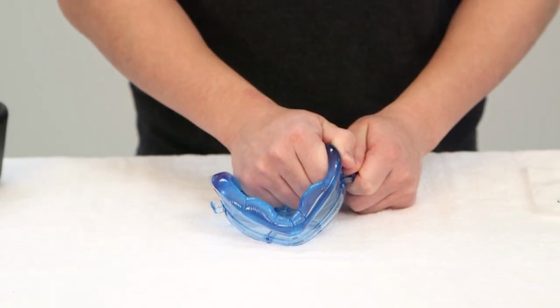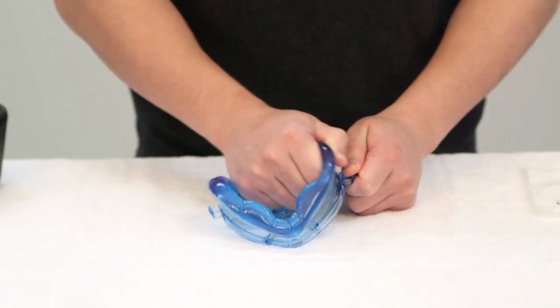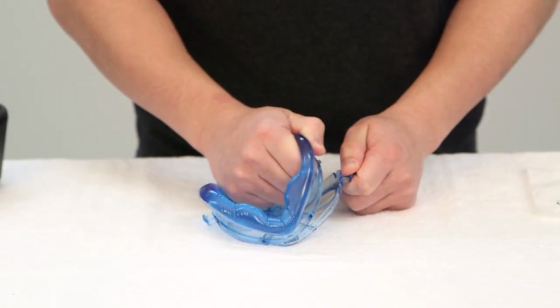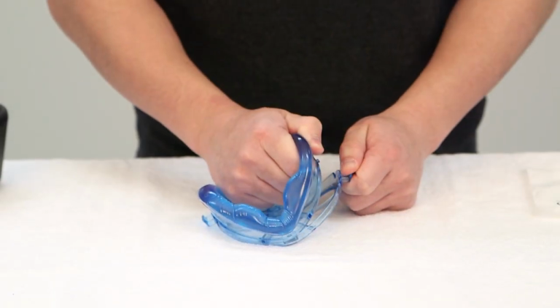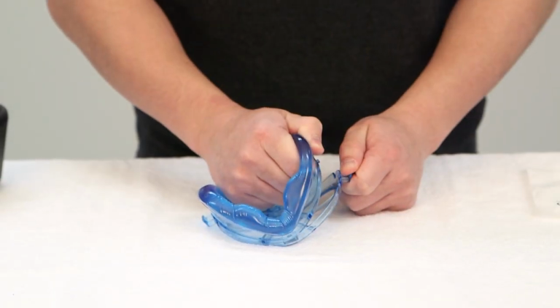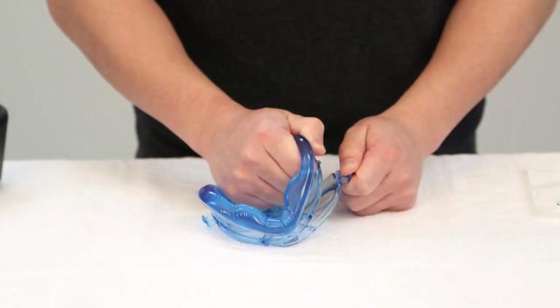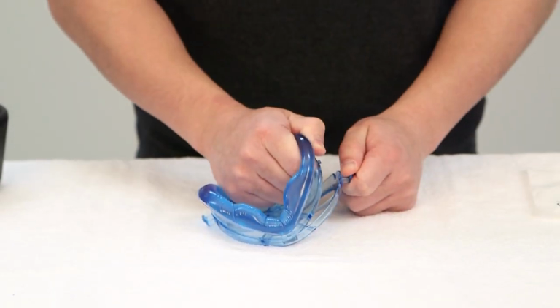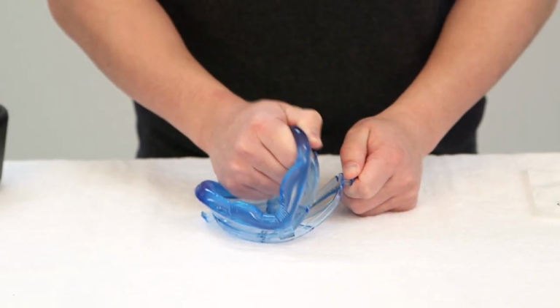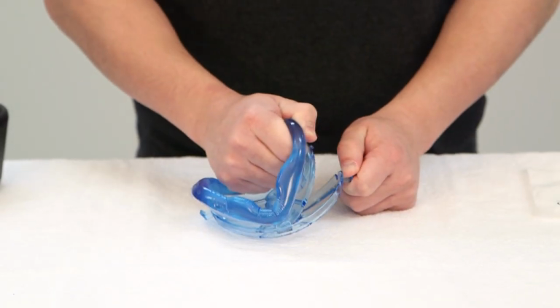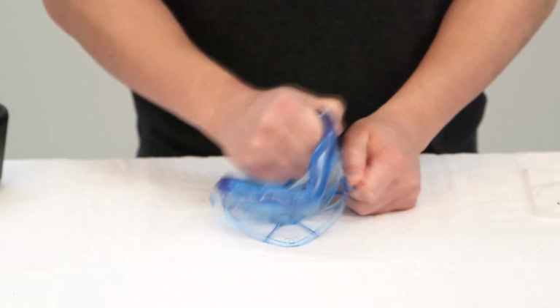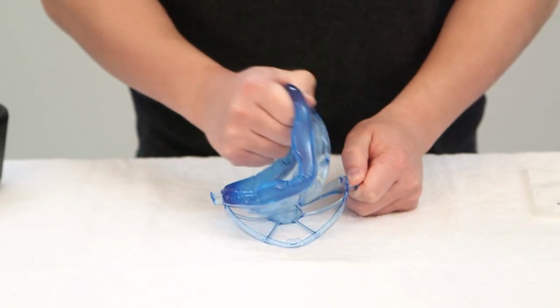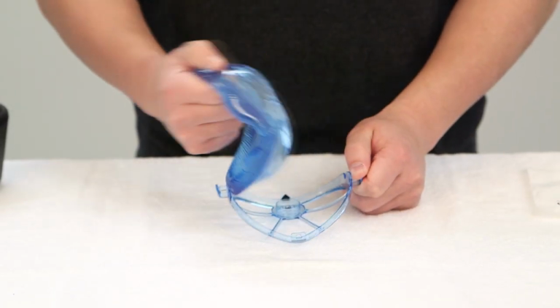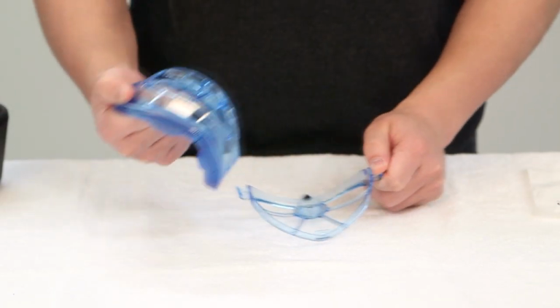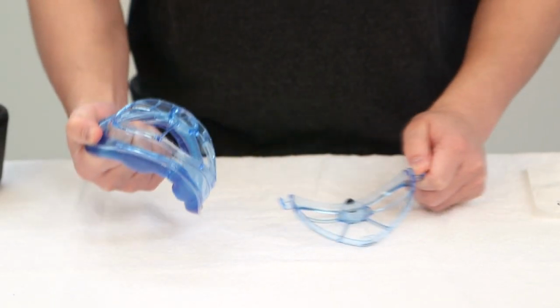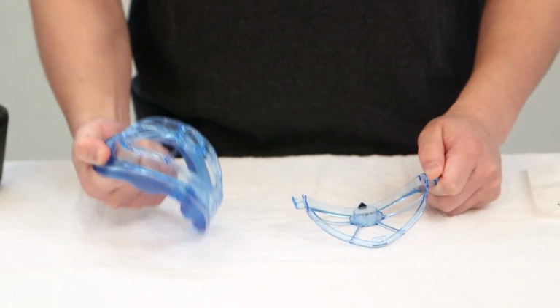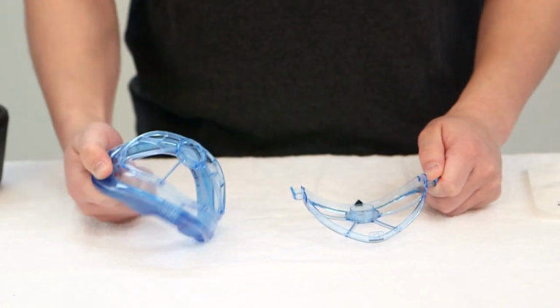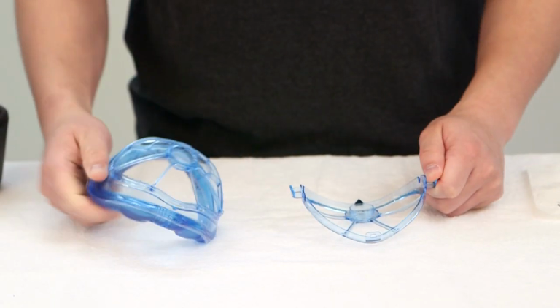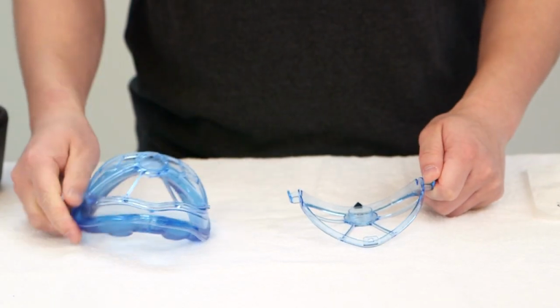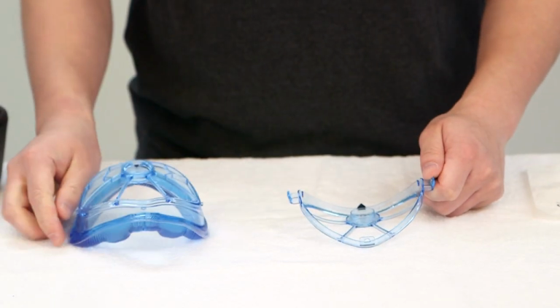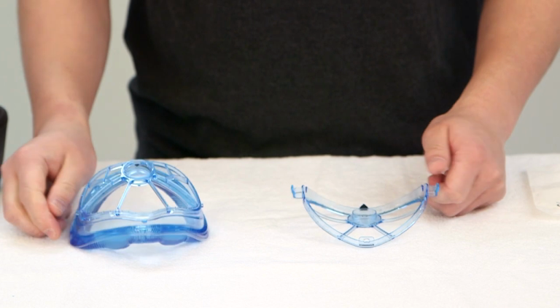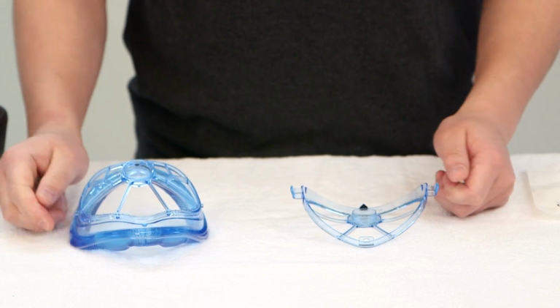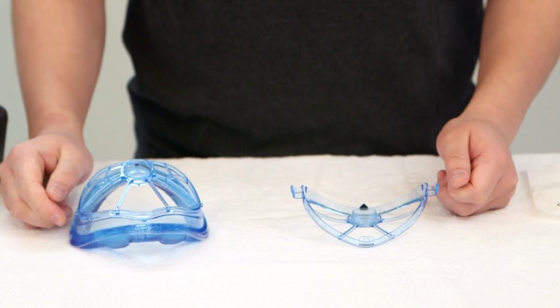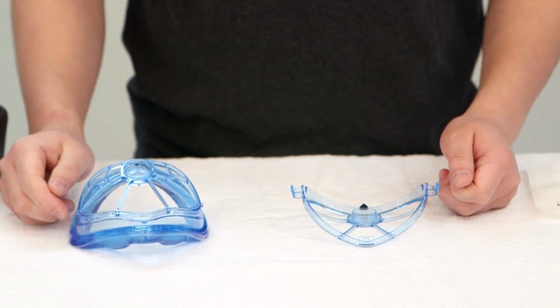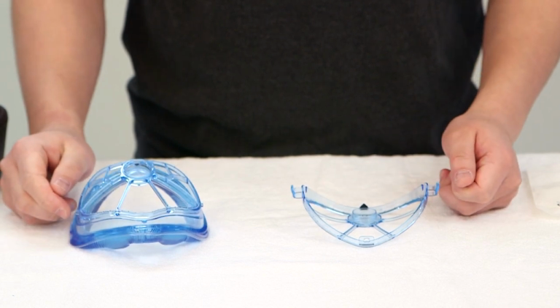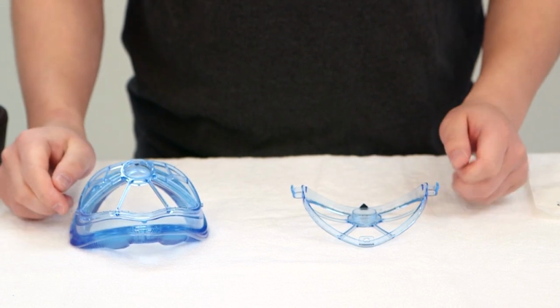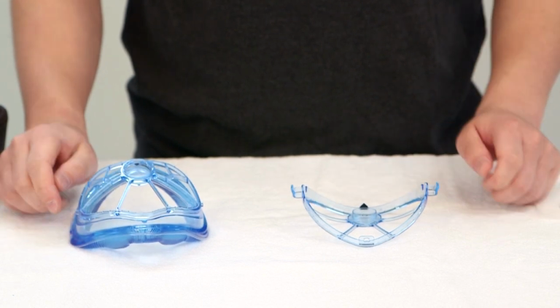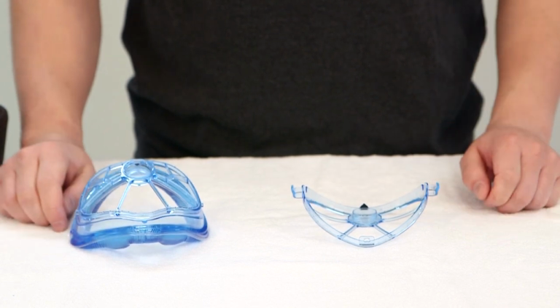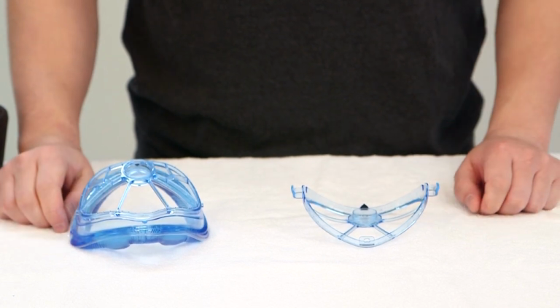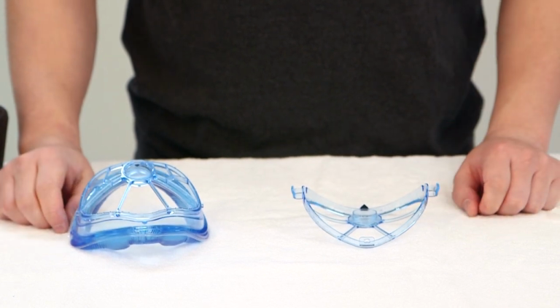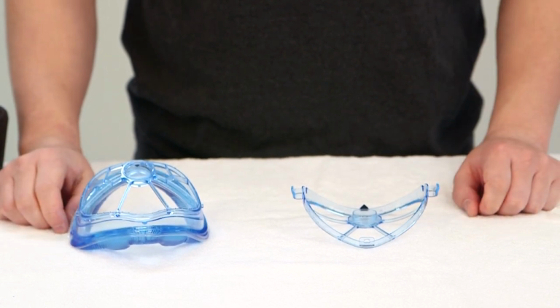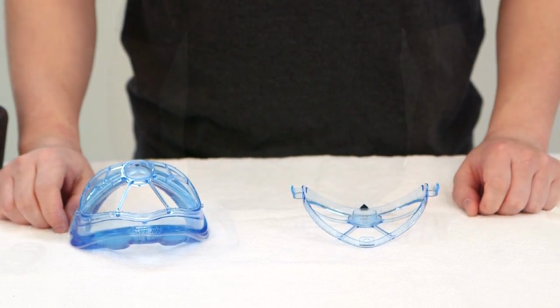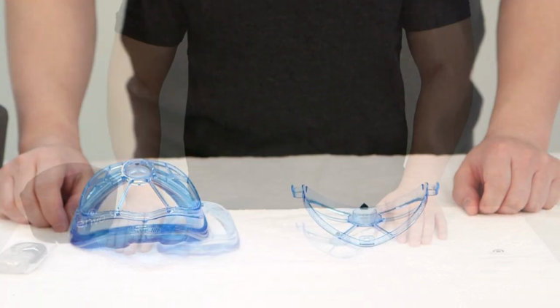When pulling on the tab, it is important that the direction is away from the center and not in an upward direction.